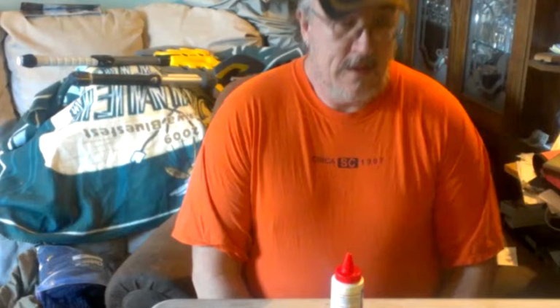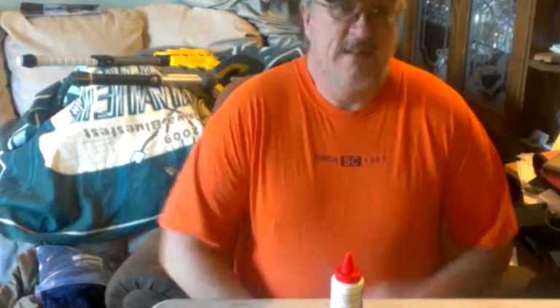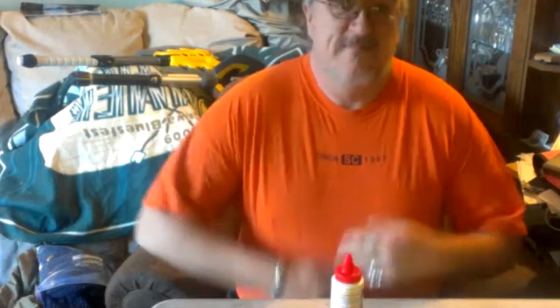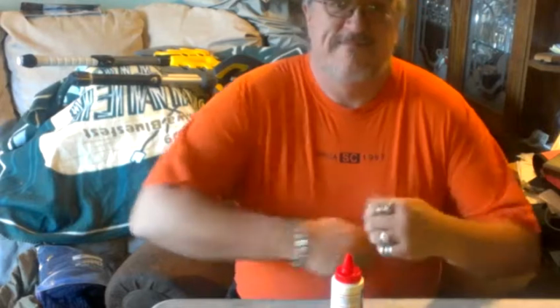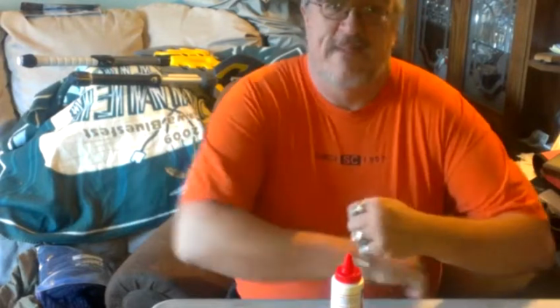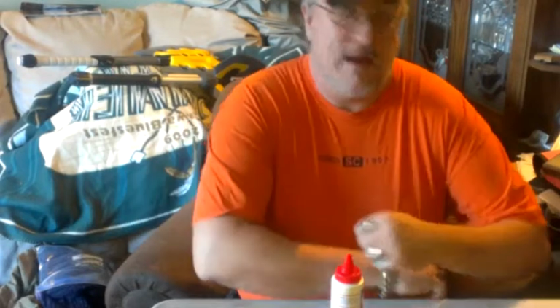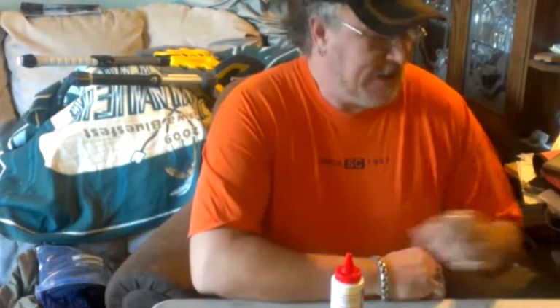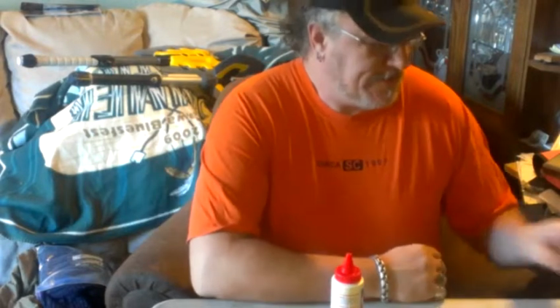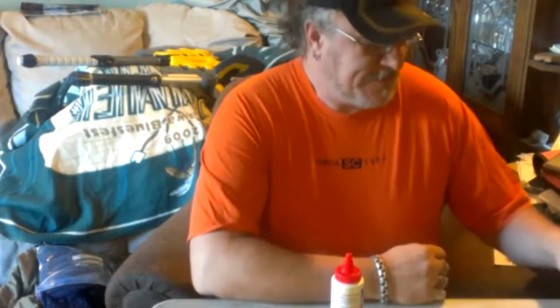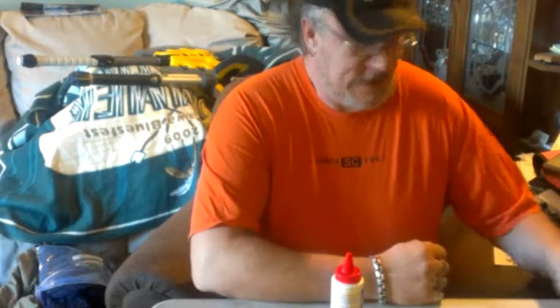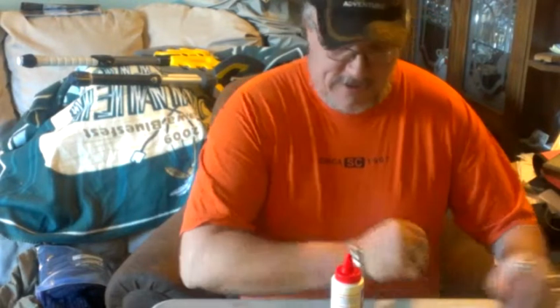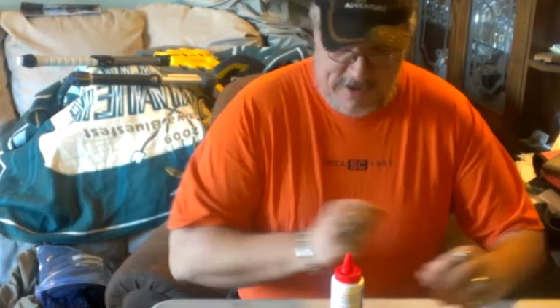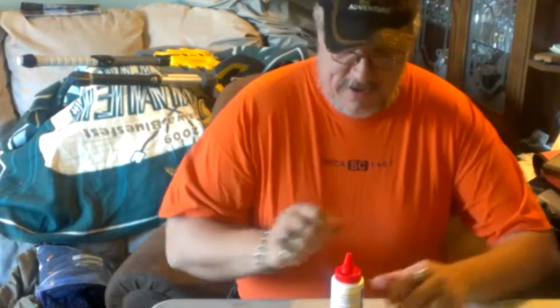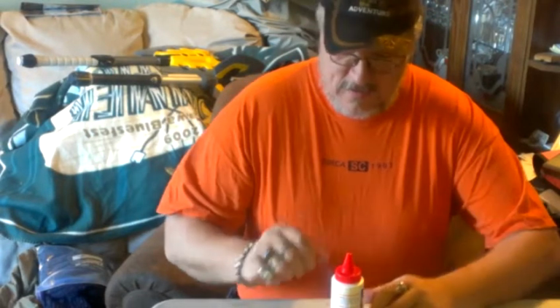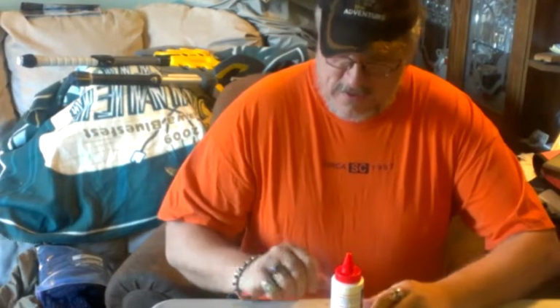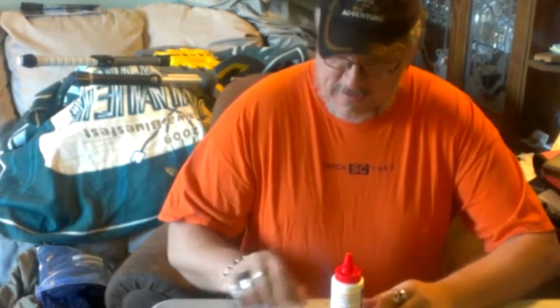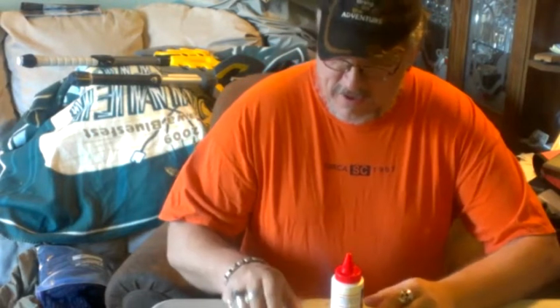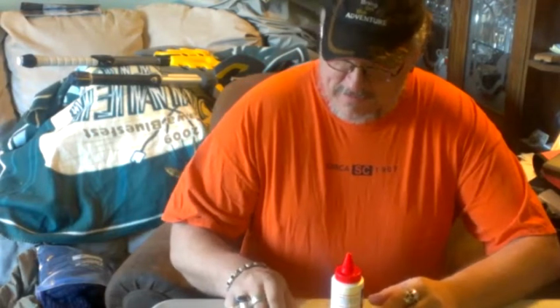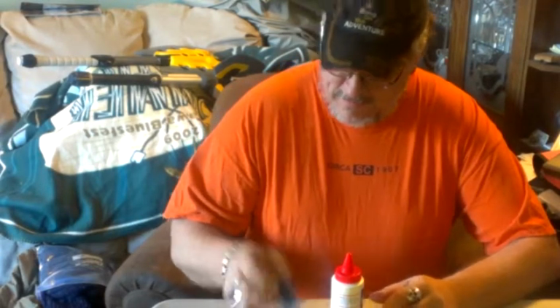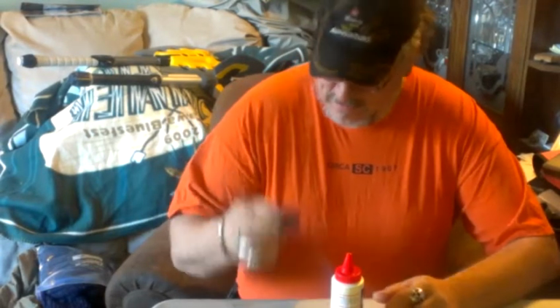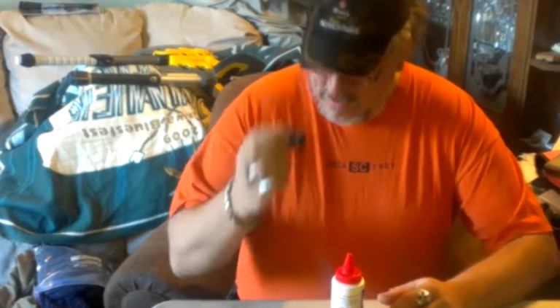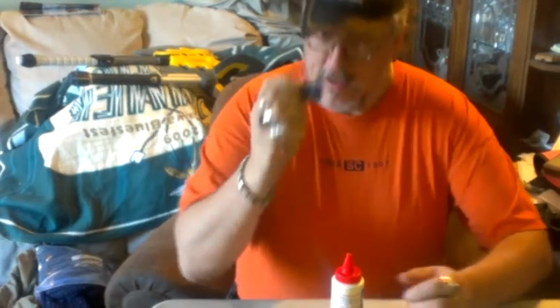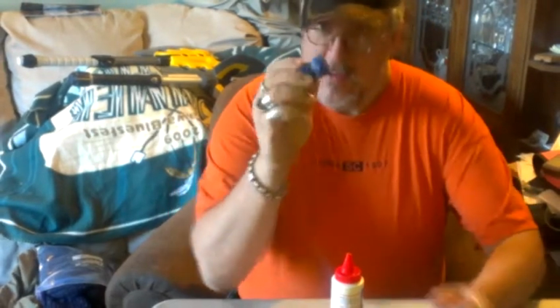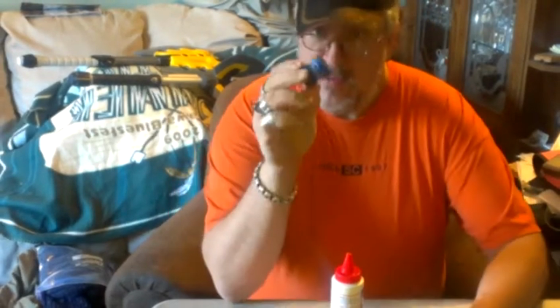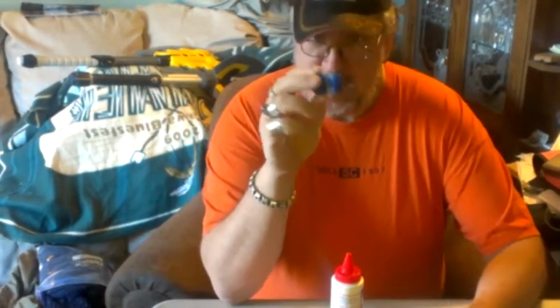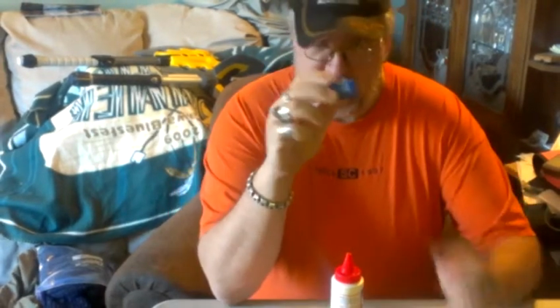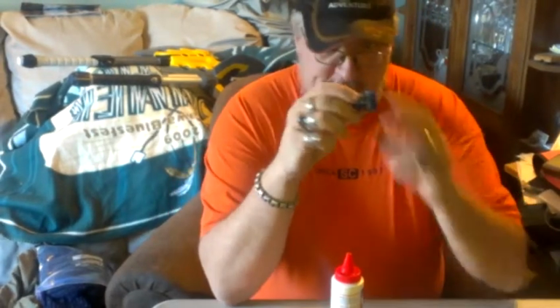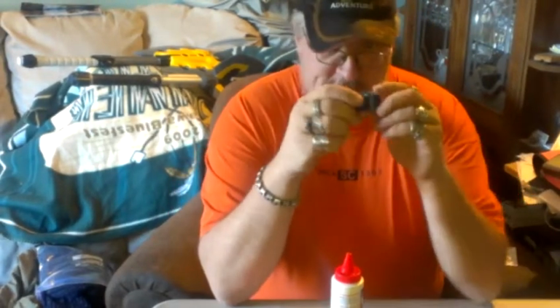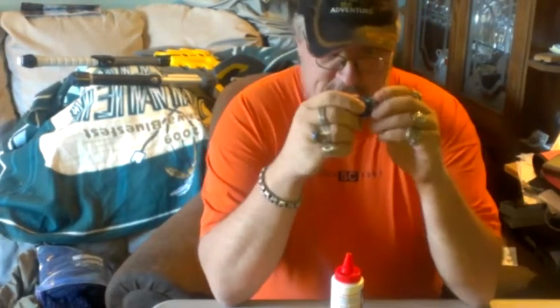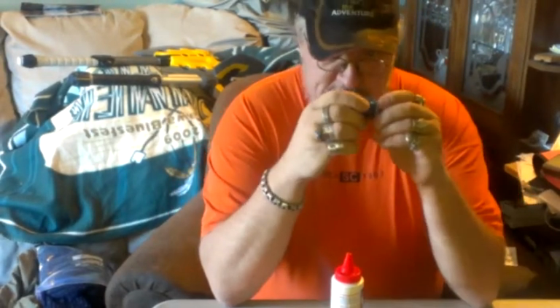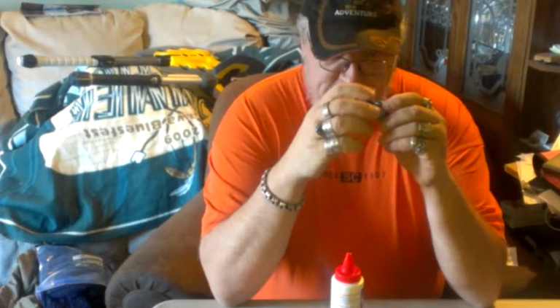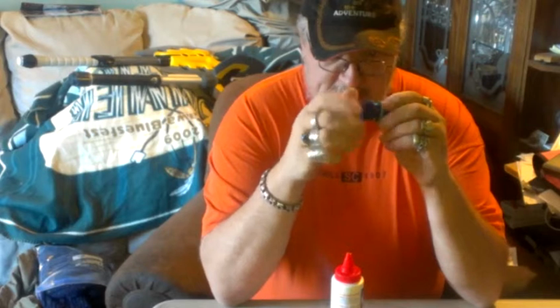Hi. Today we're going to make some little storage bottles.